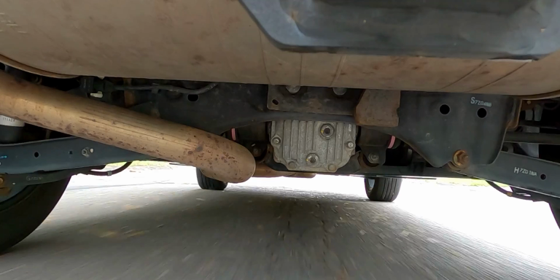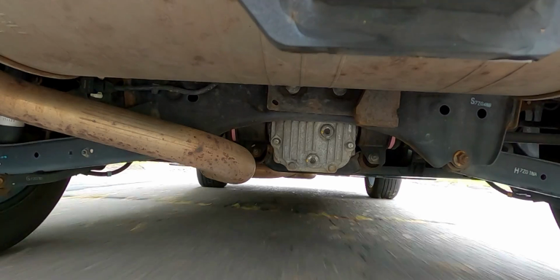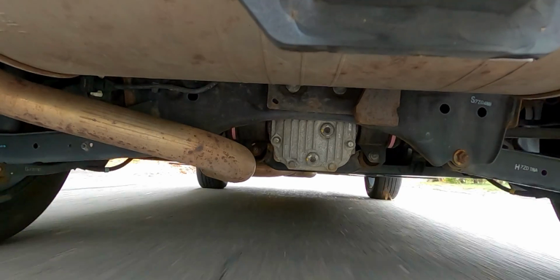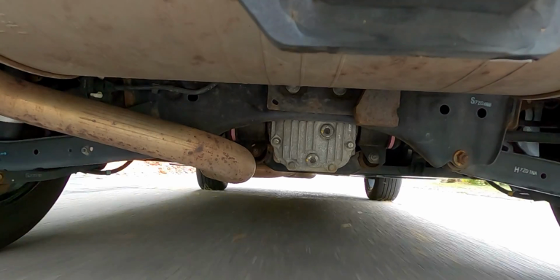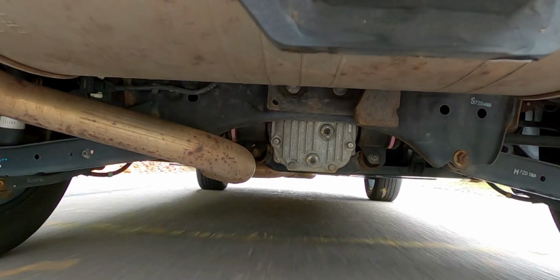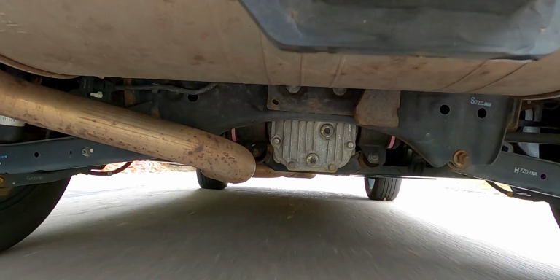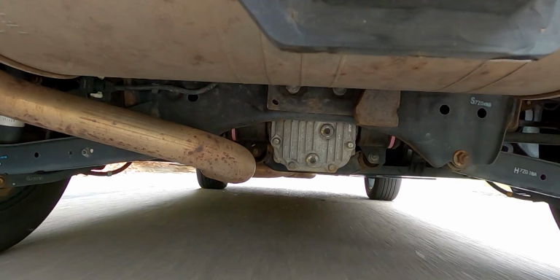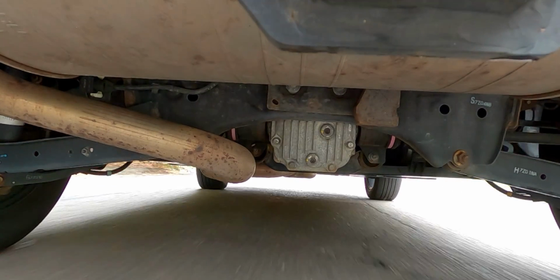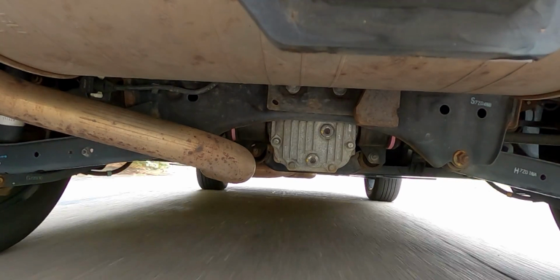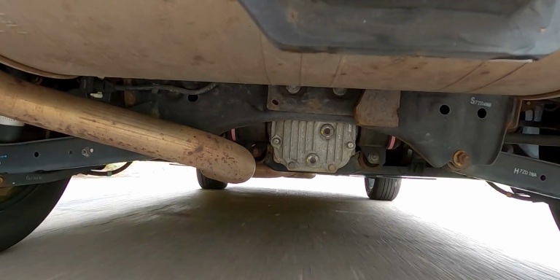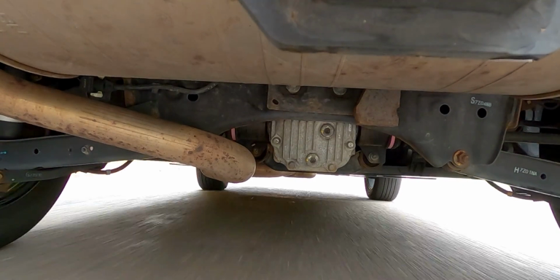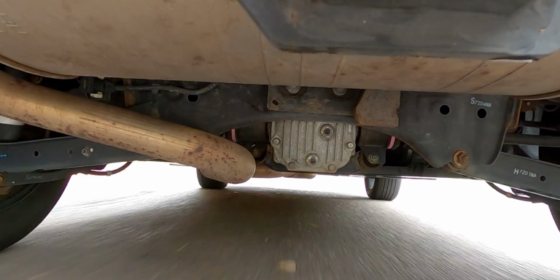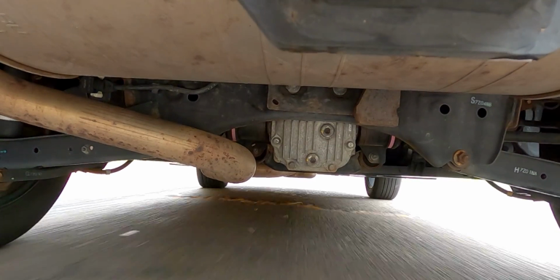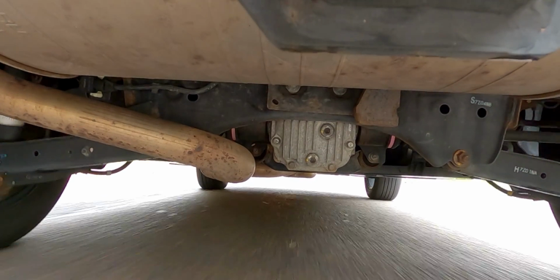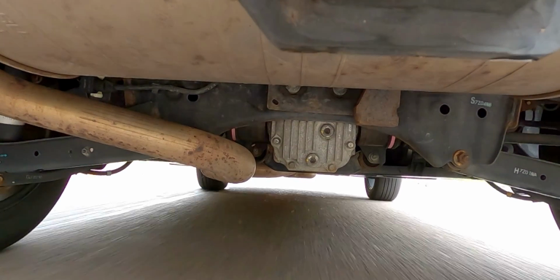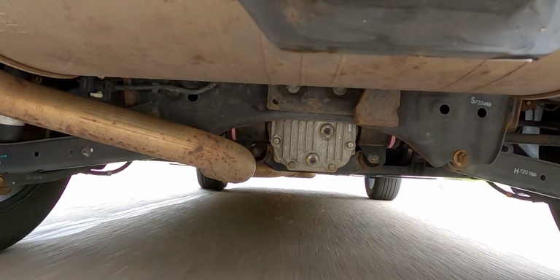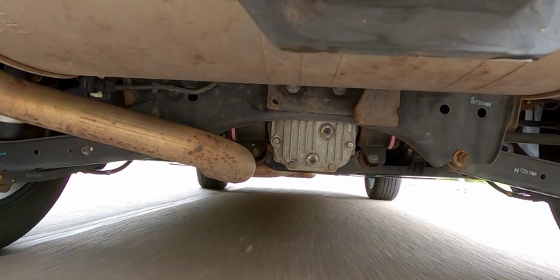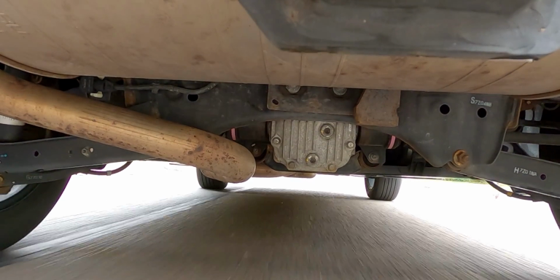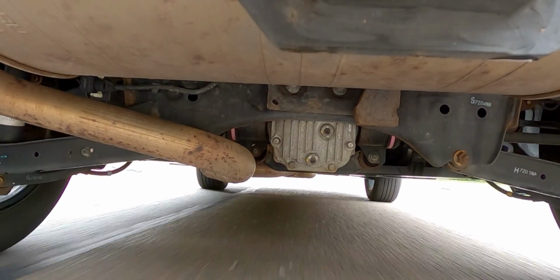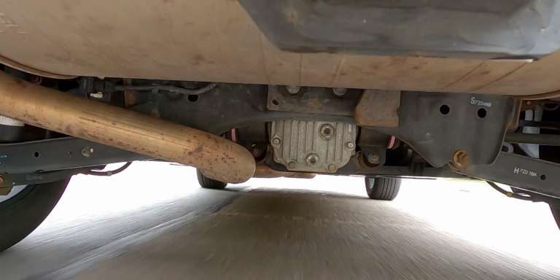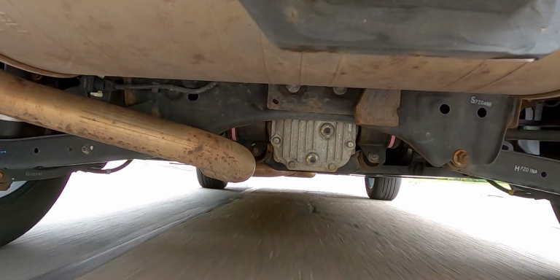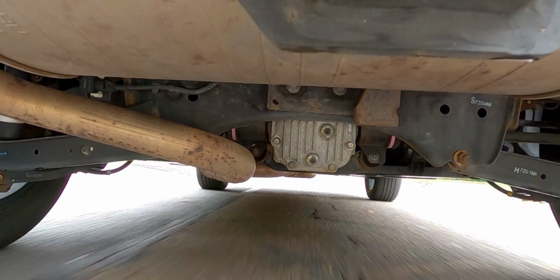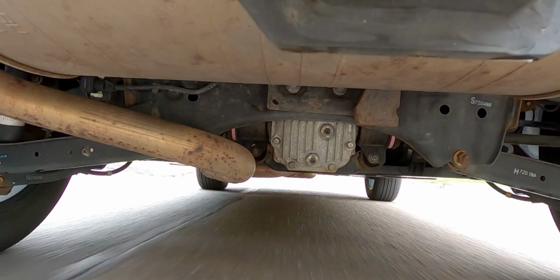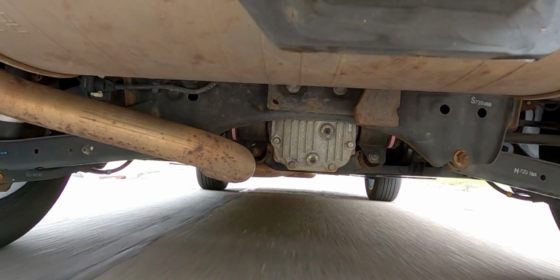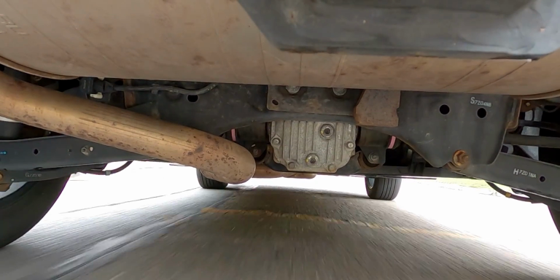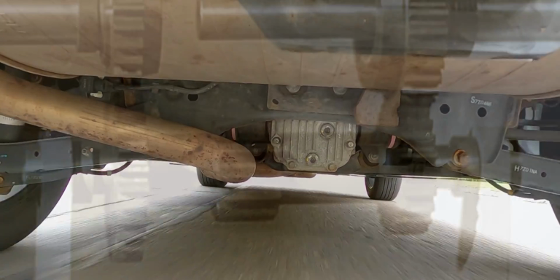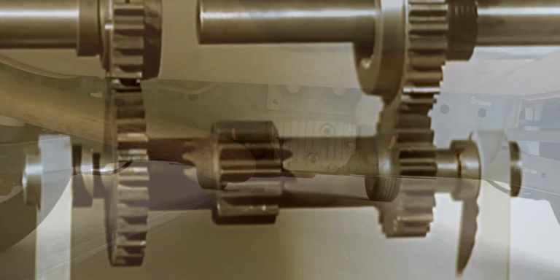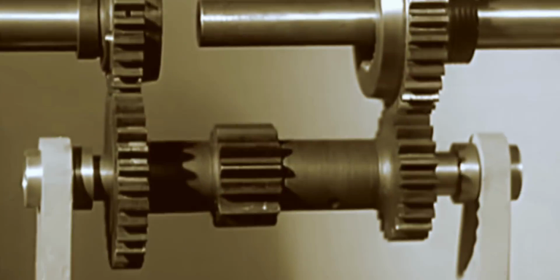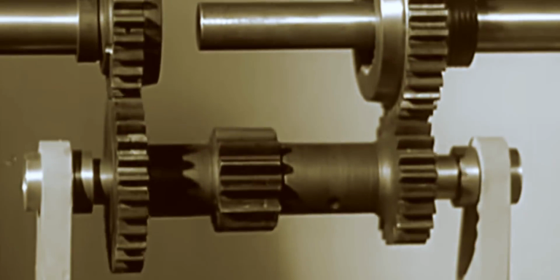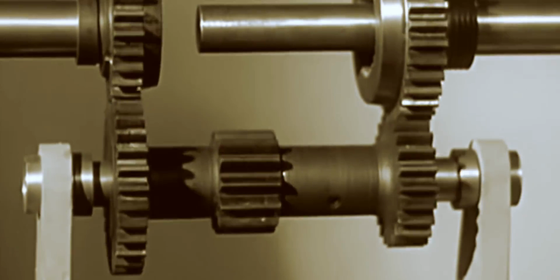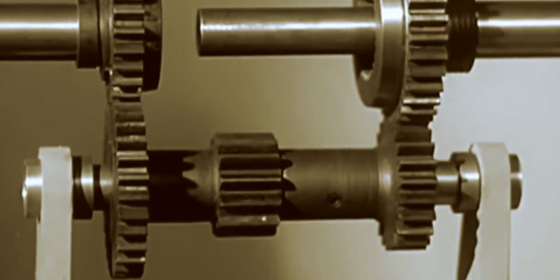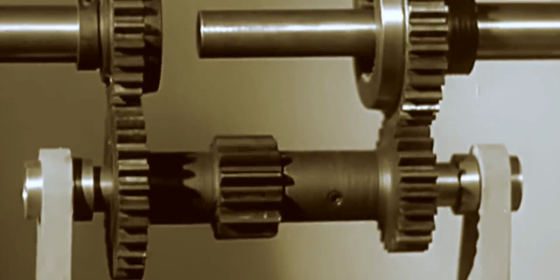This gets us the 4.10 gear ratio mentioned at the beginning of the video. Hunting gears can be found in other places in vehicles too.